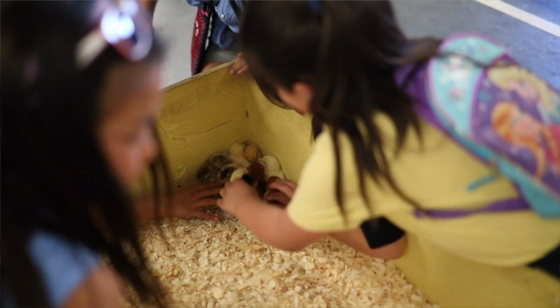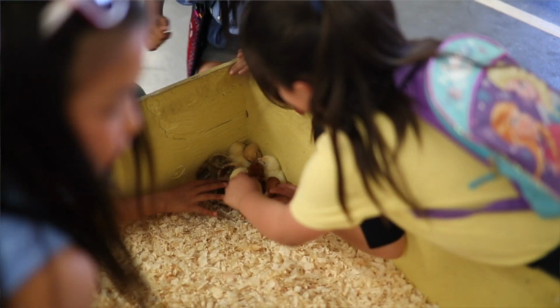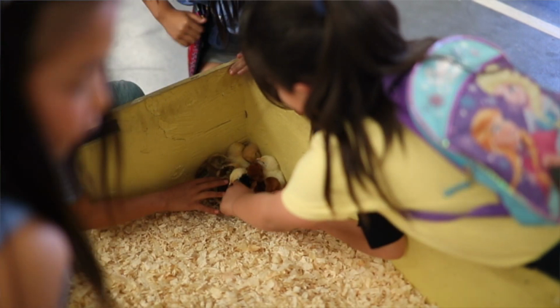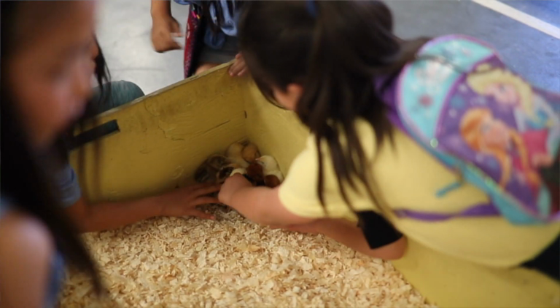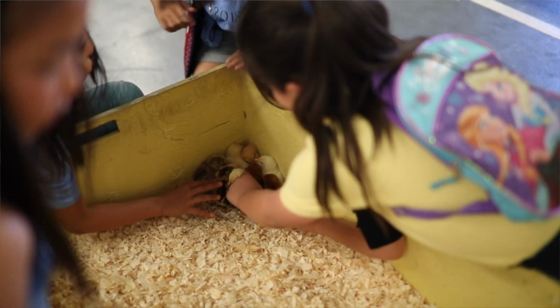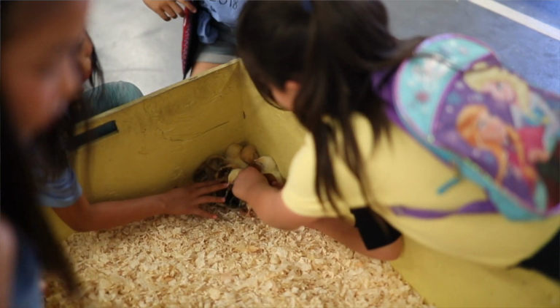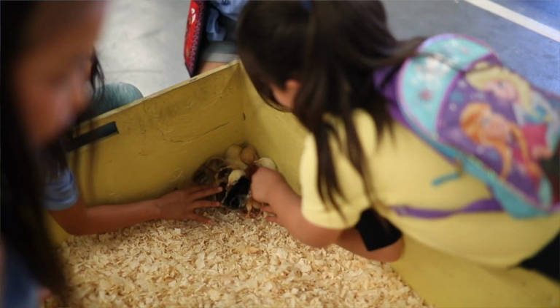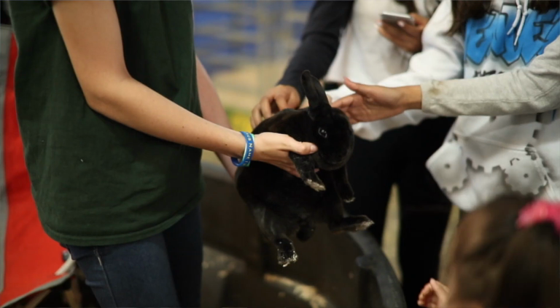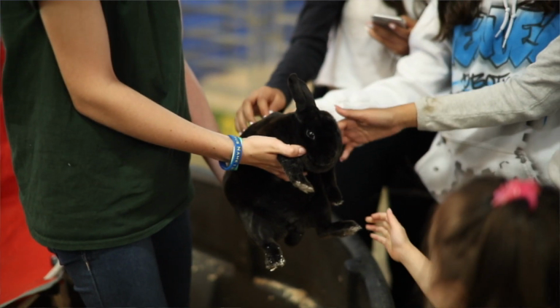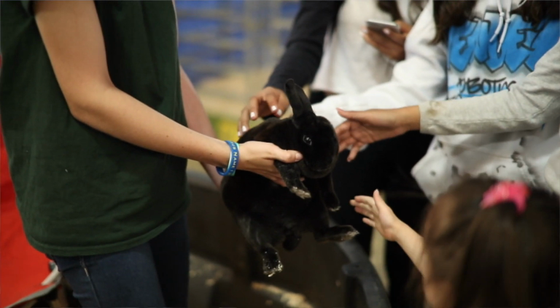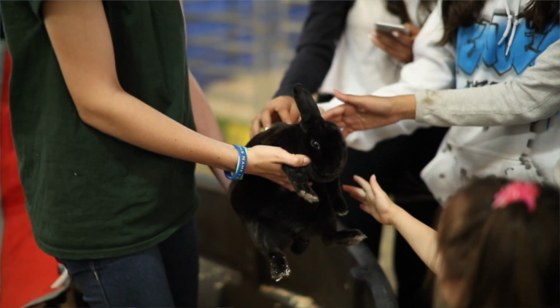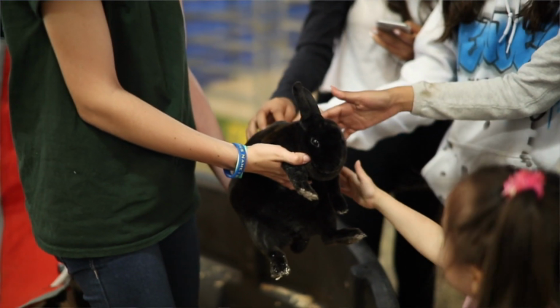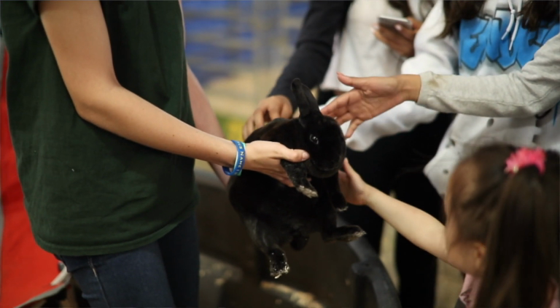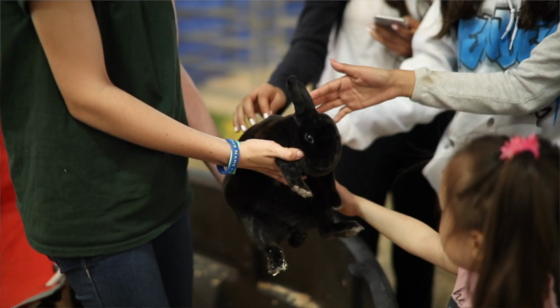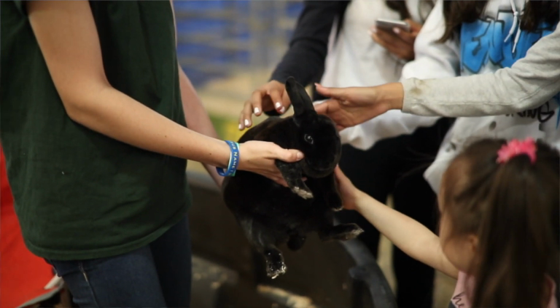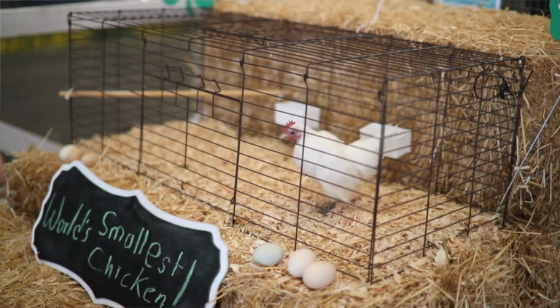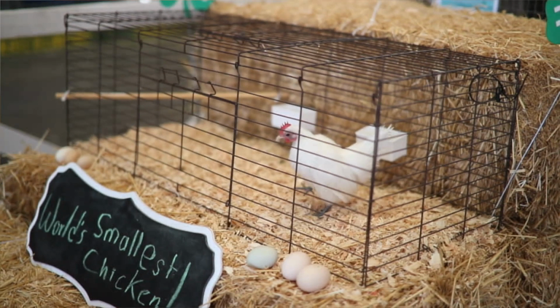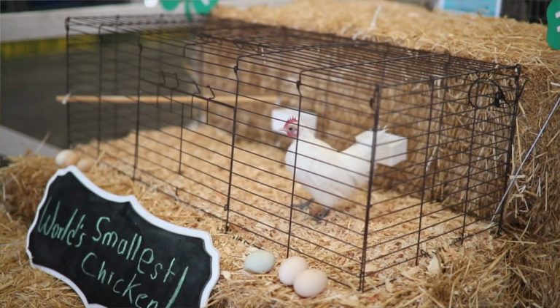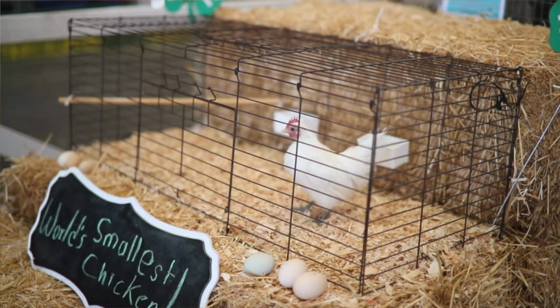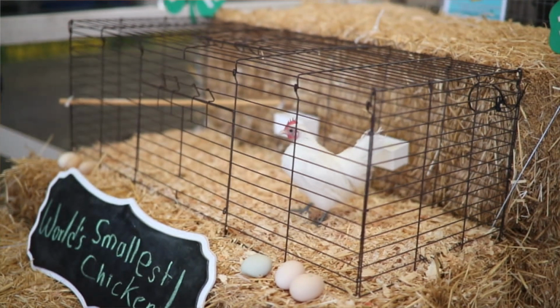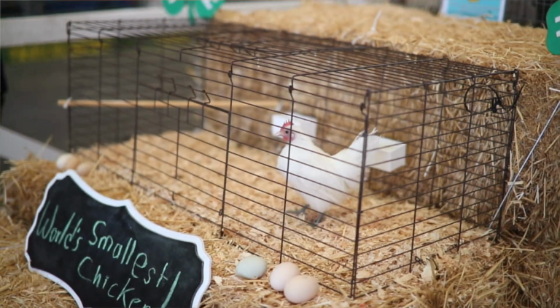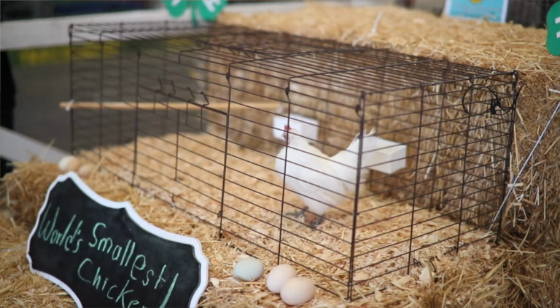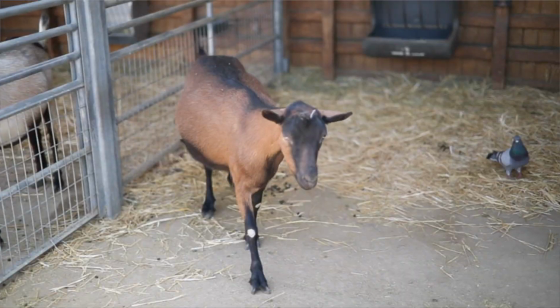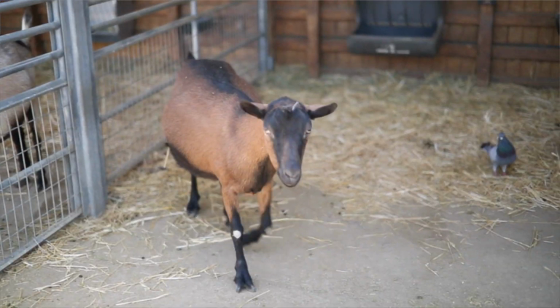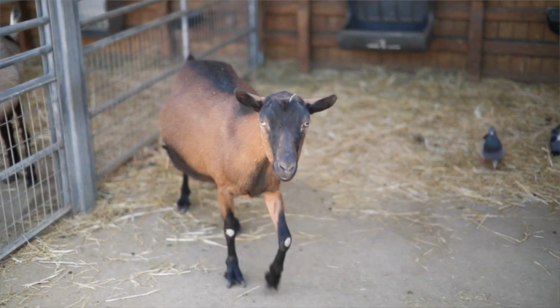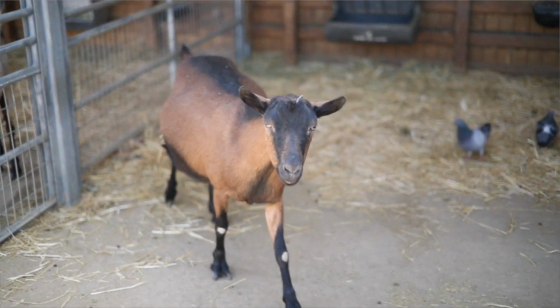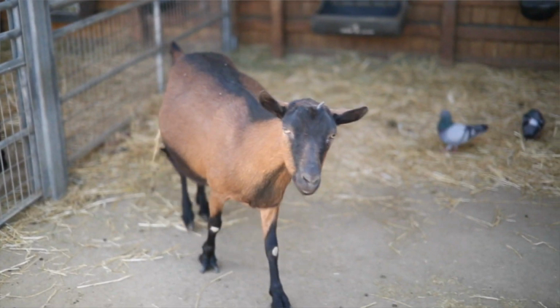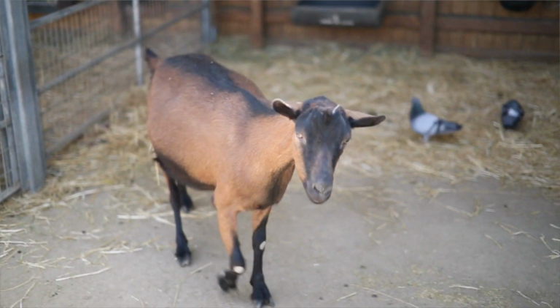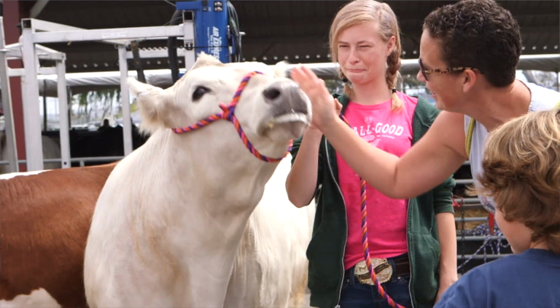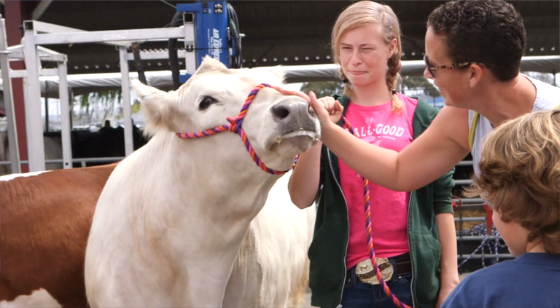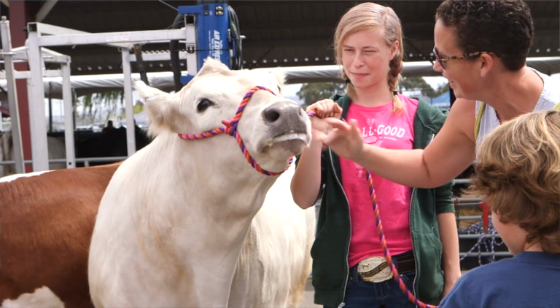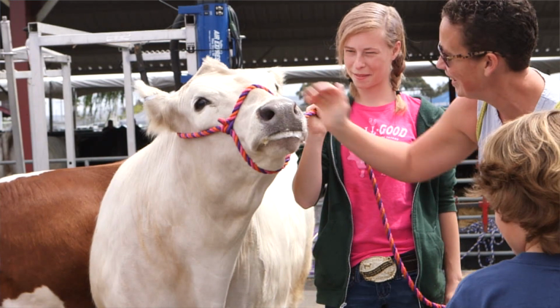You'll get to see baby chicks and a variety of animals, including chickens, goats, sheep, and cows.